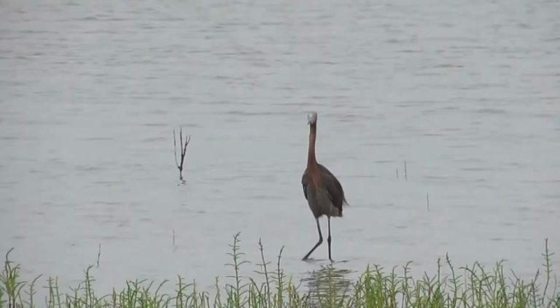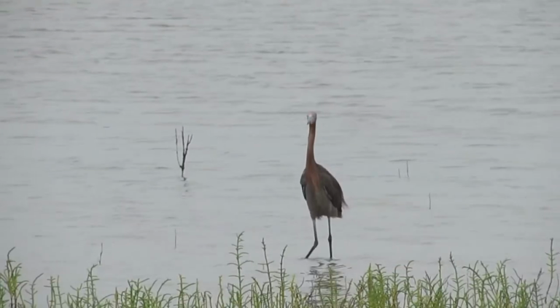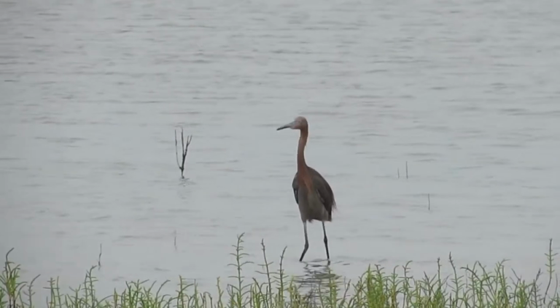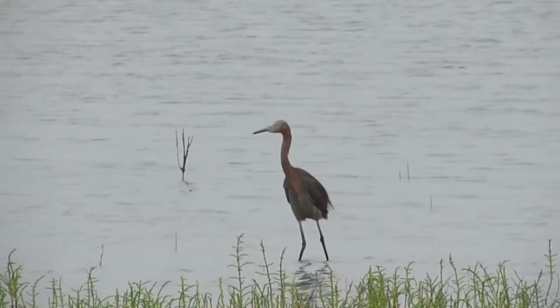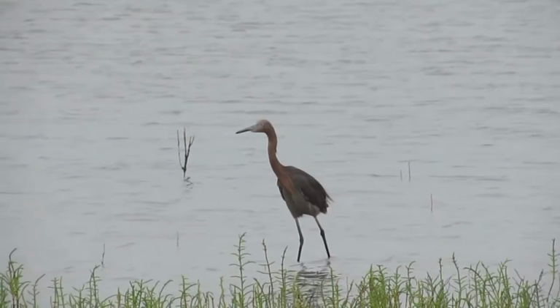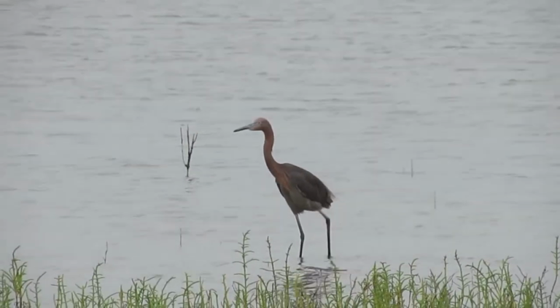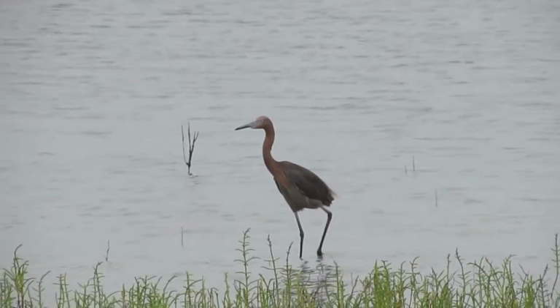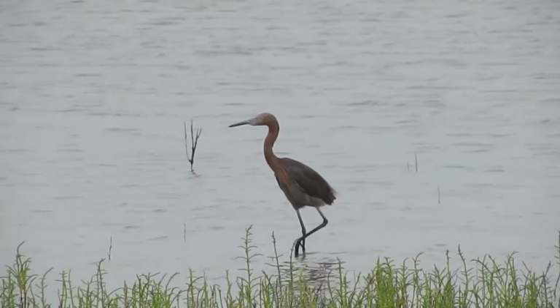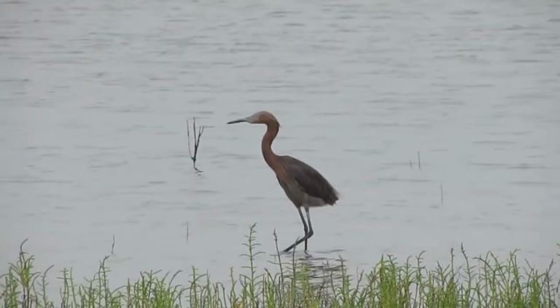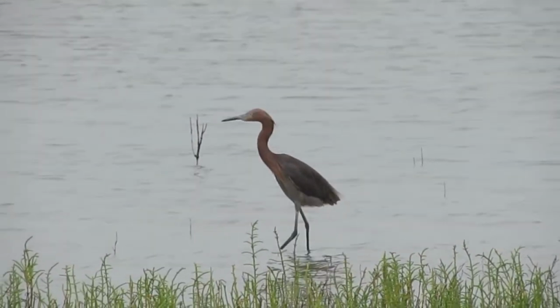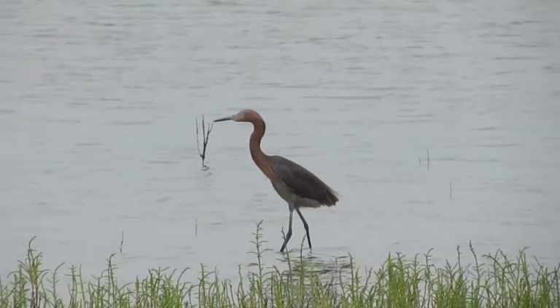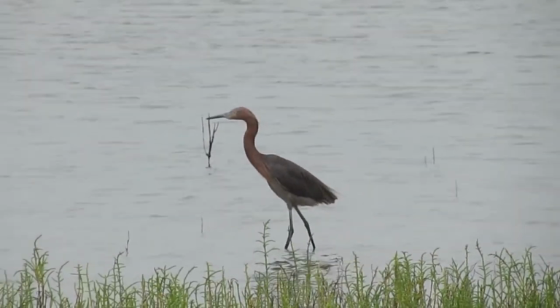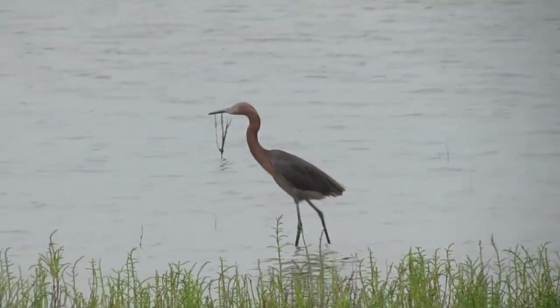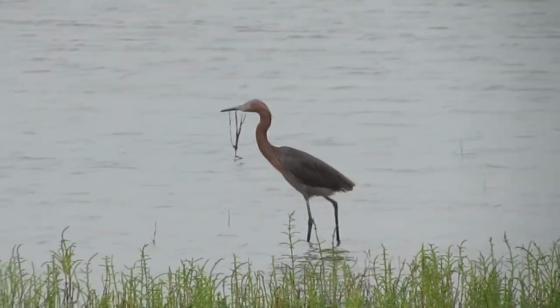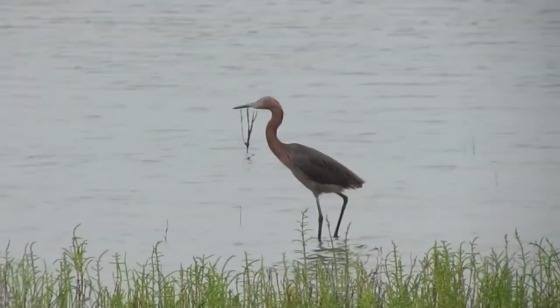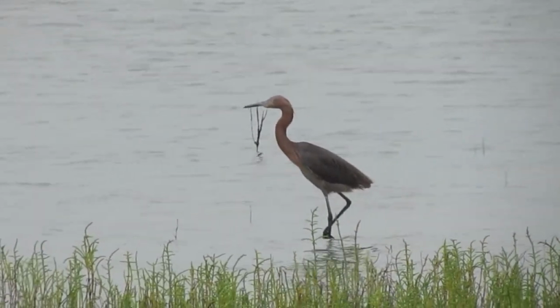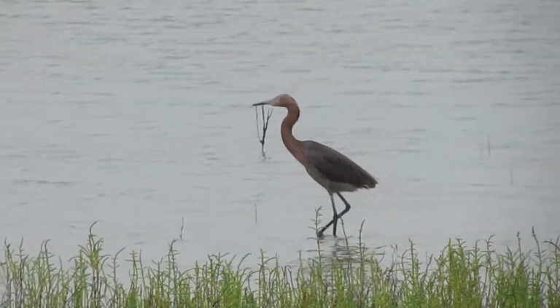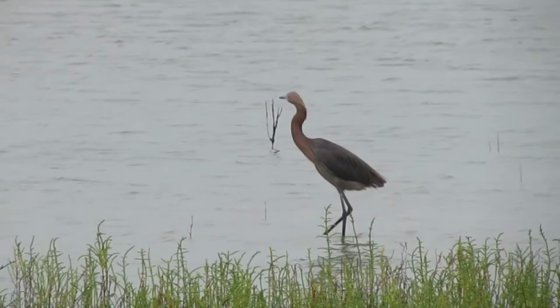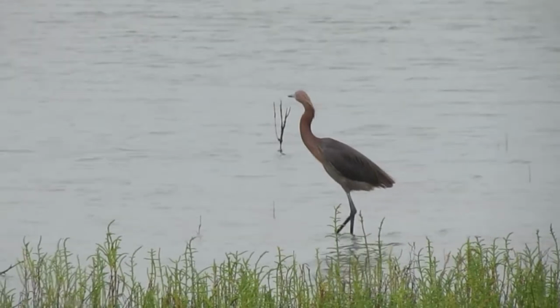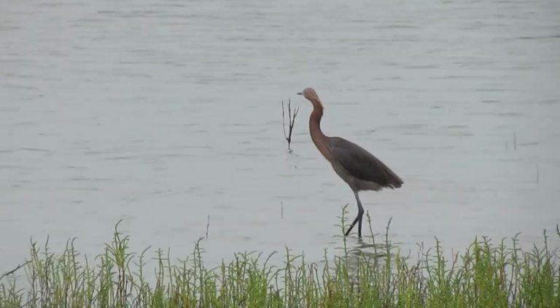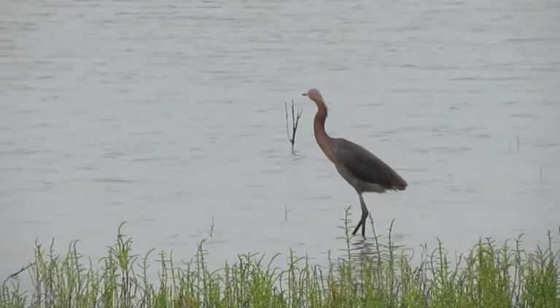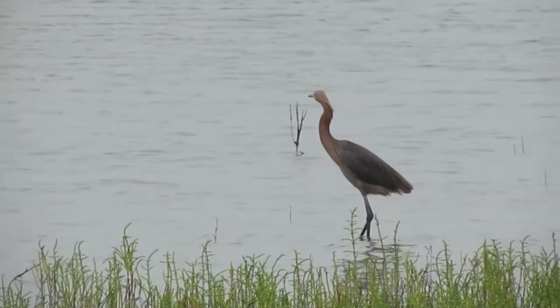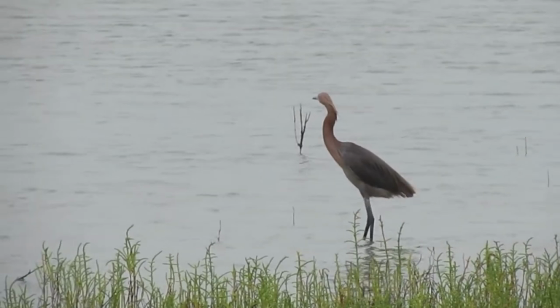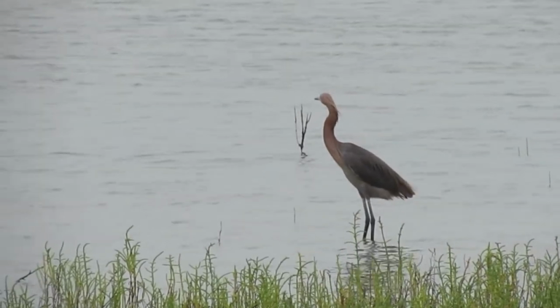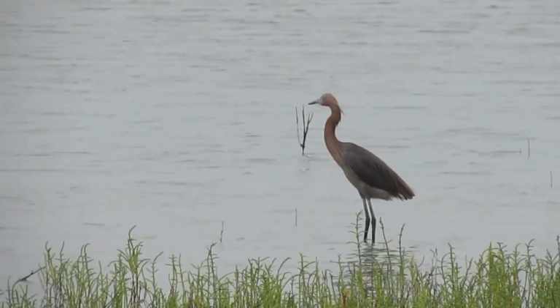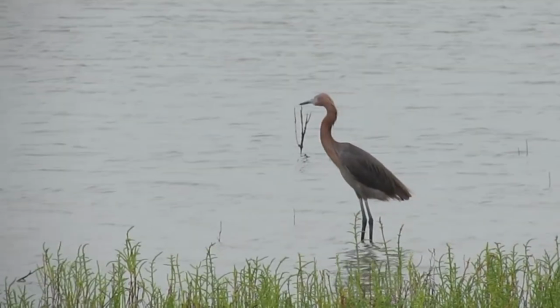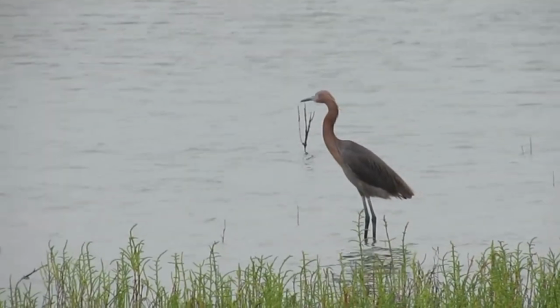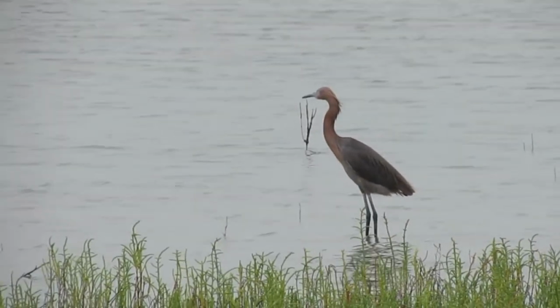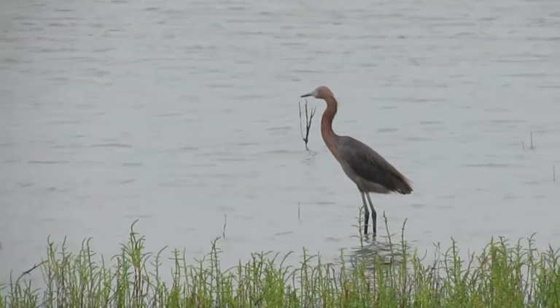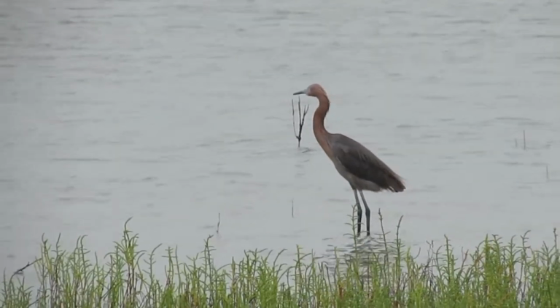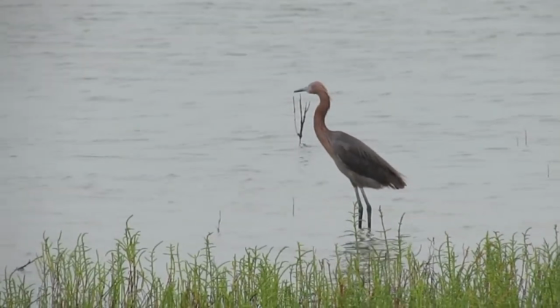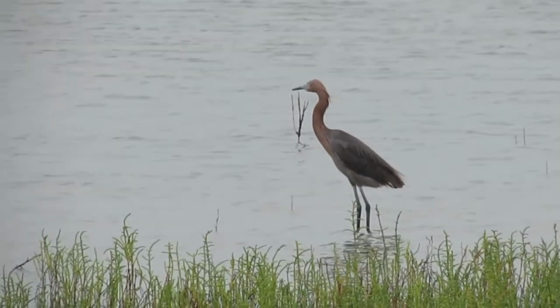In these areas, reddish egrets make sounds and have a call that sounds like this.